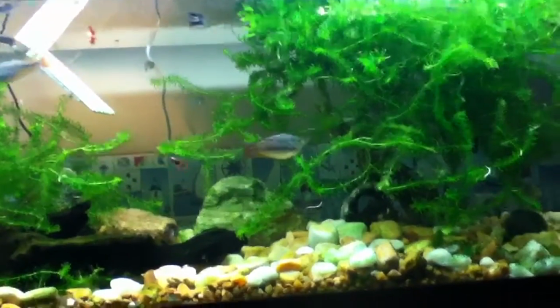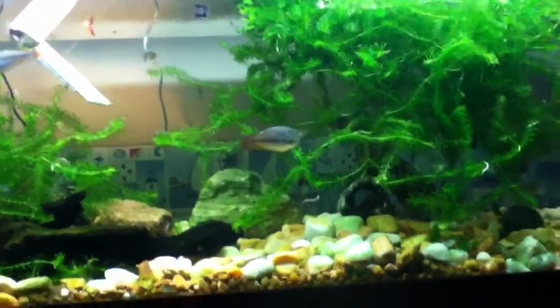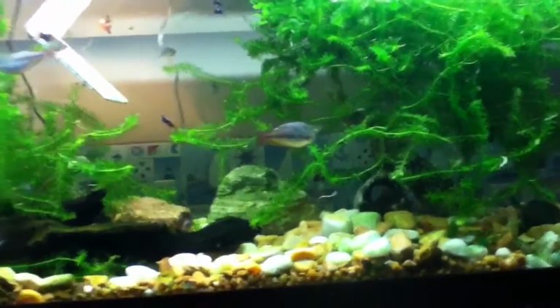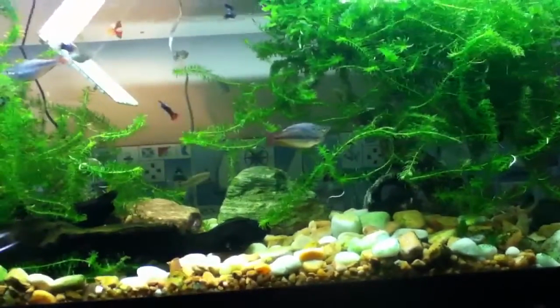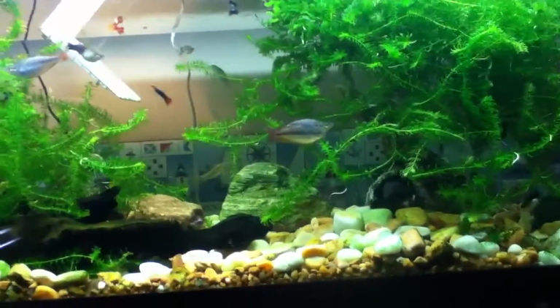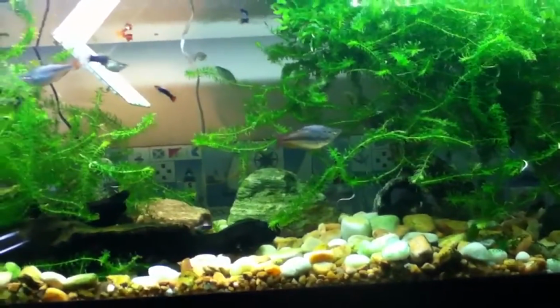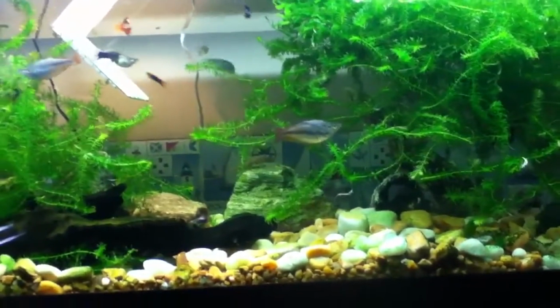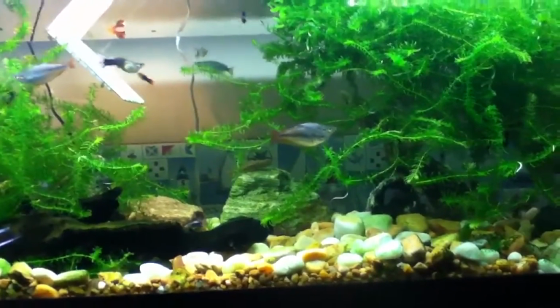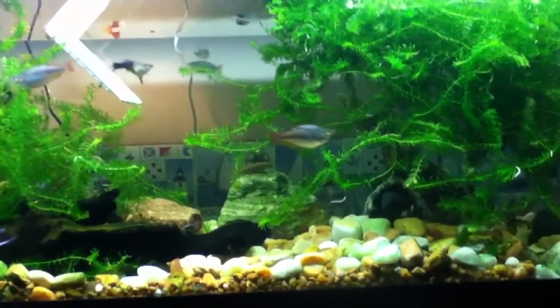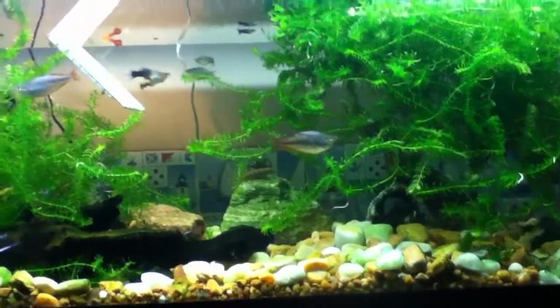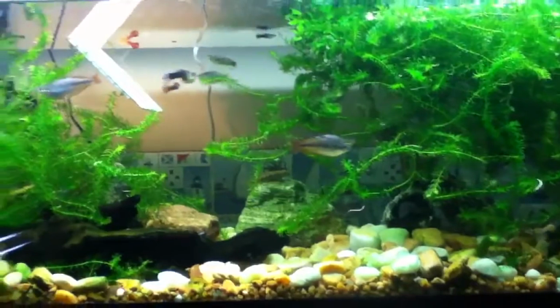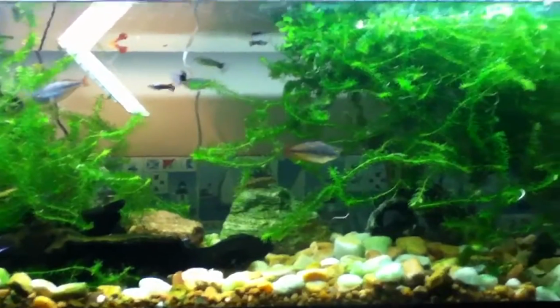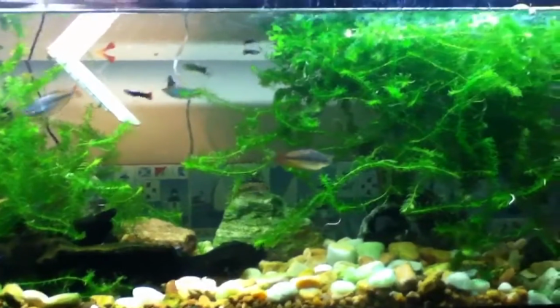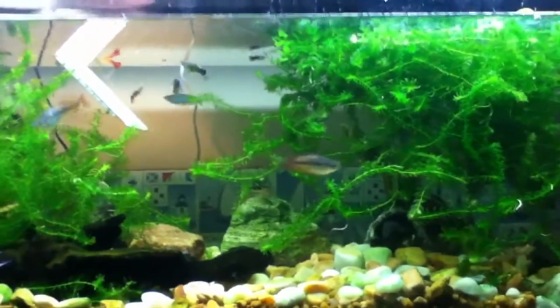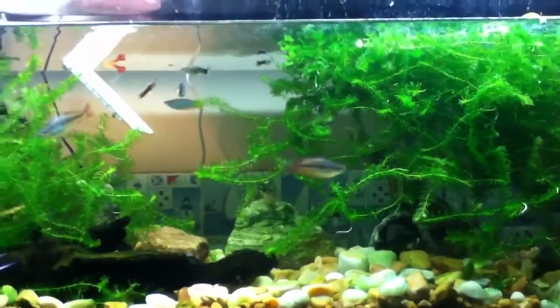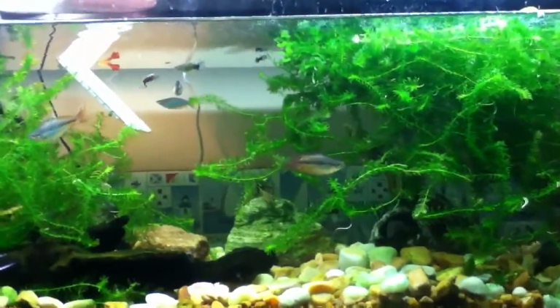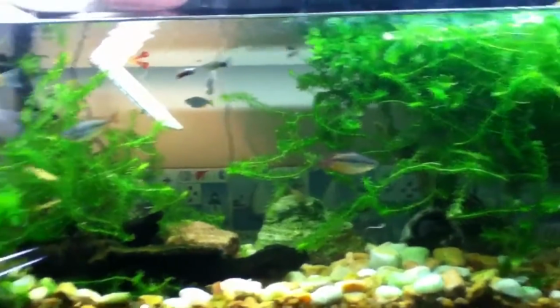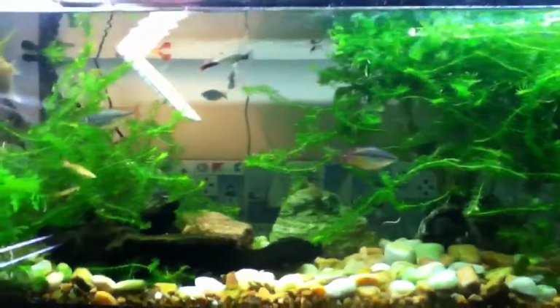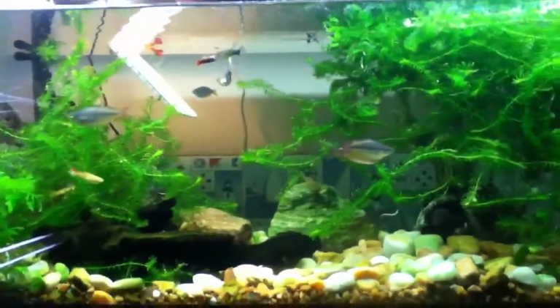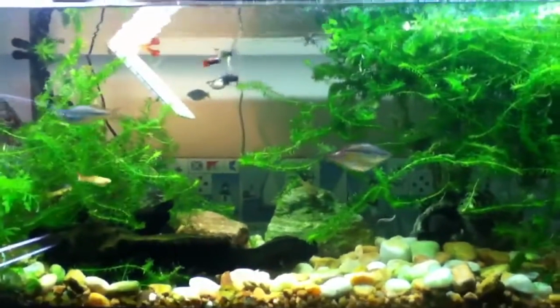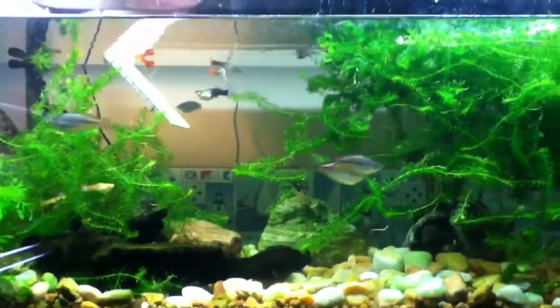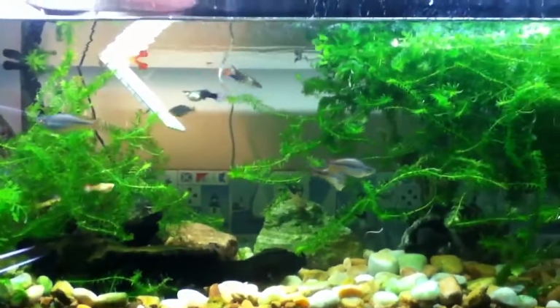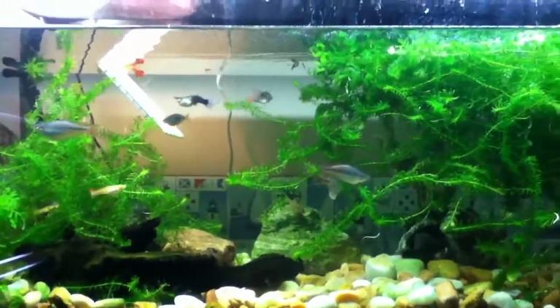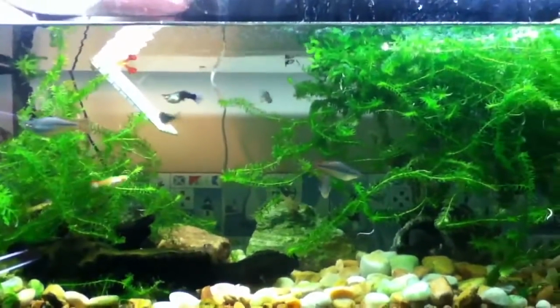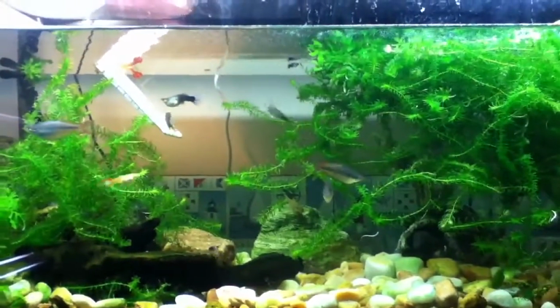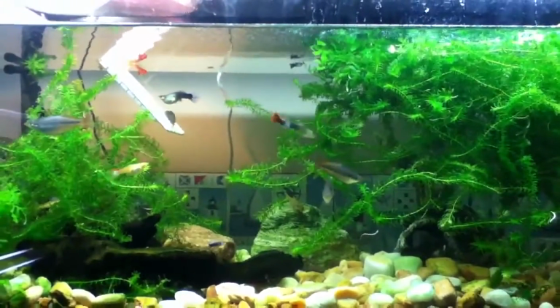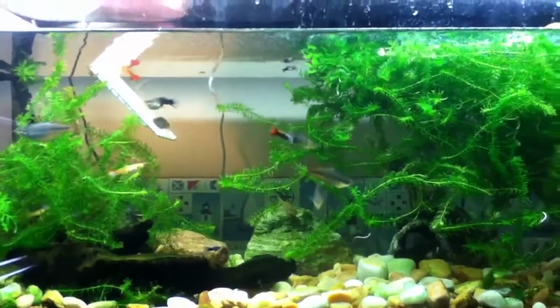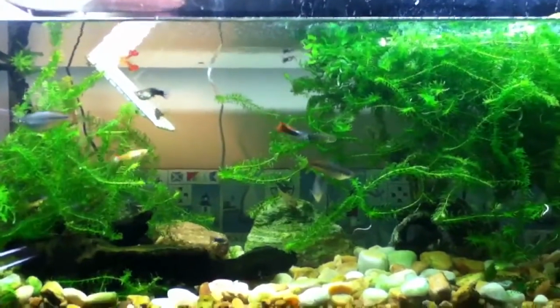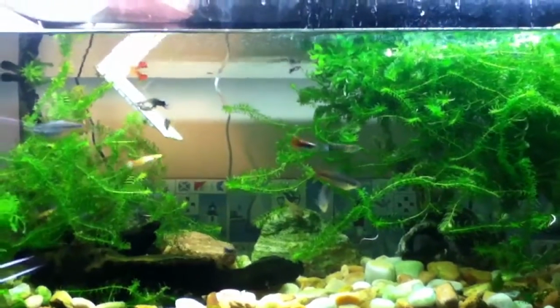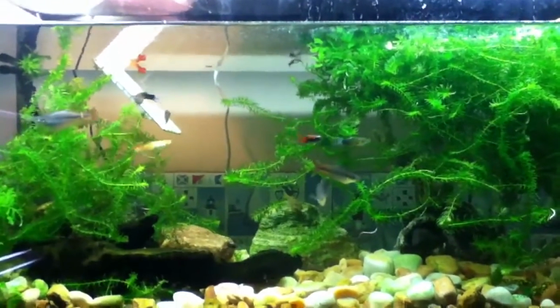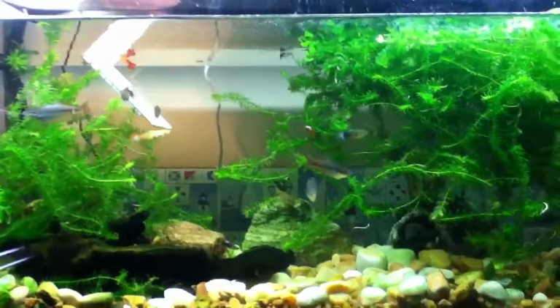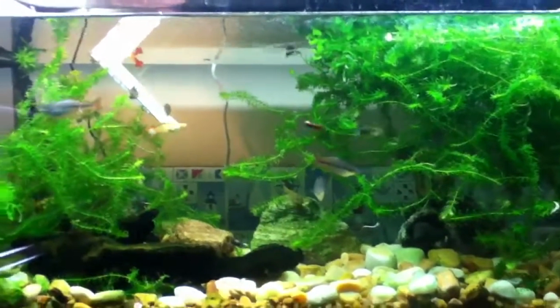This is a new series called Fish Facts. Check these fish out.